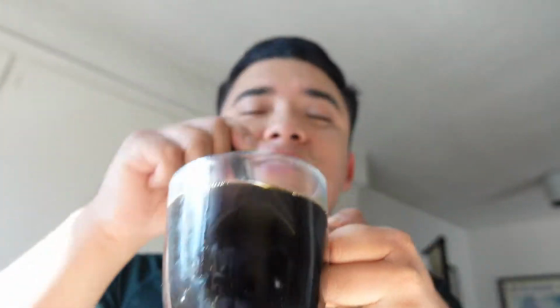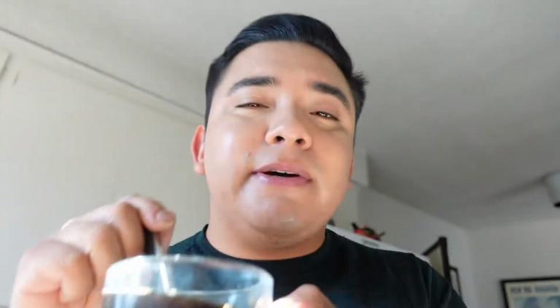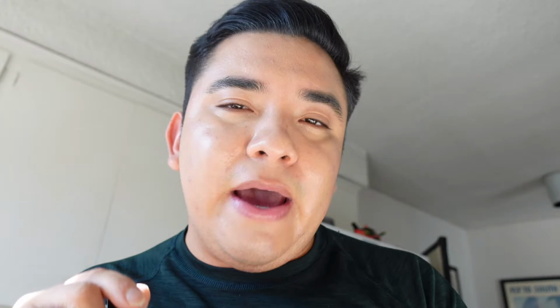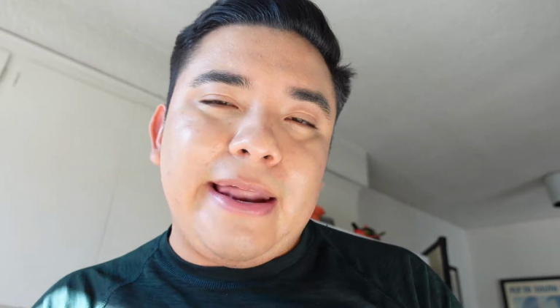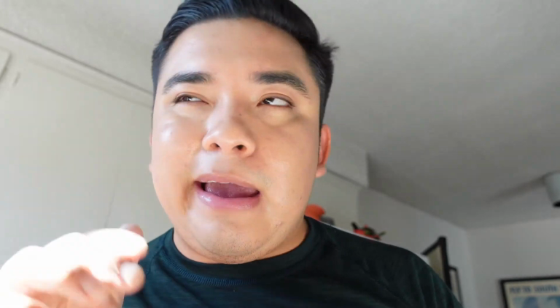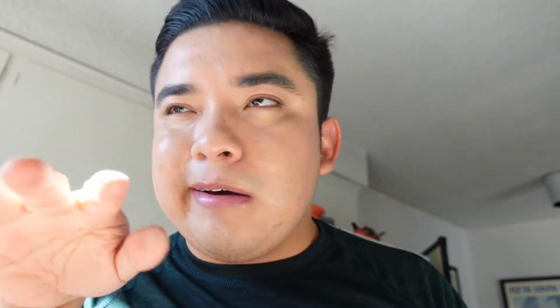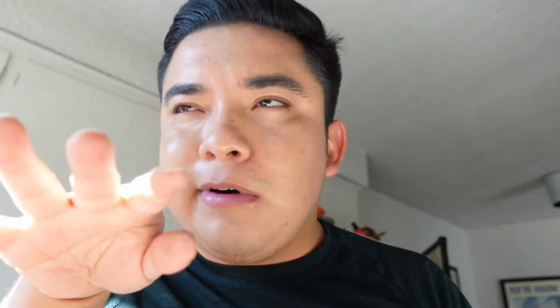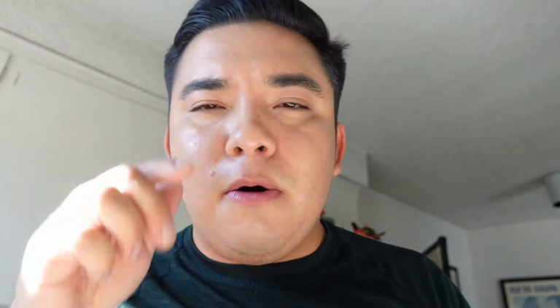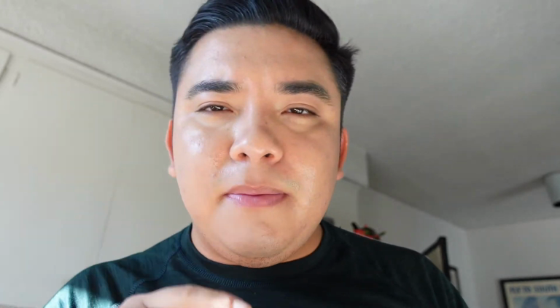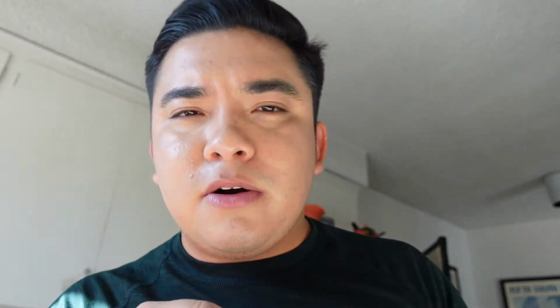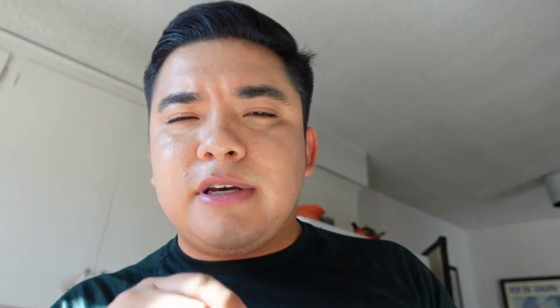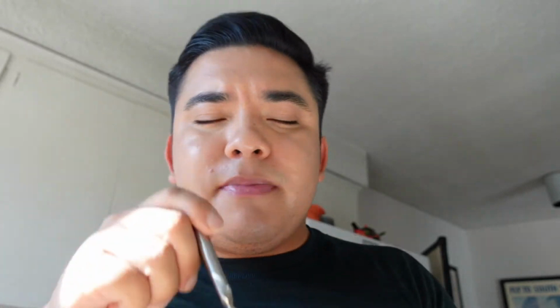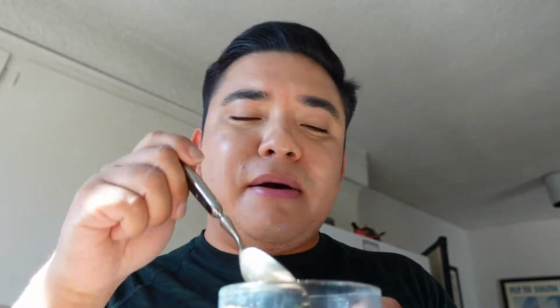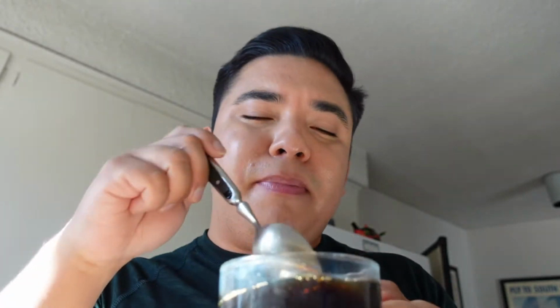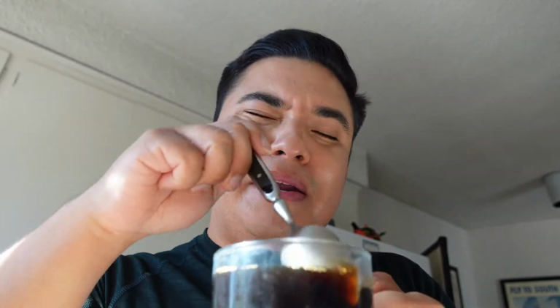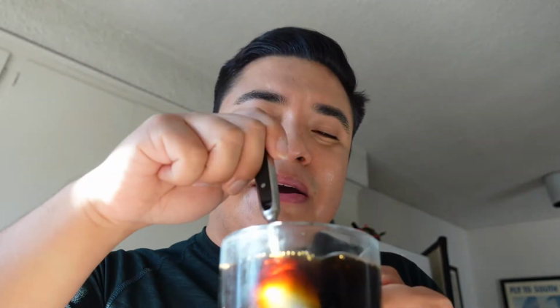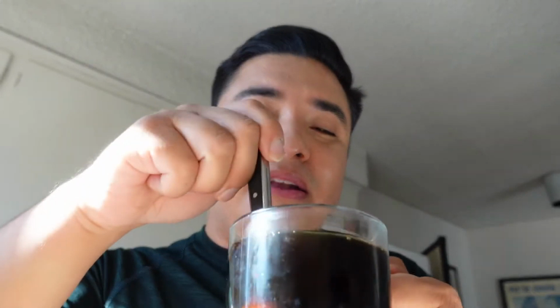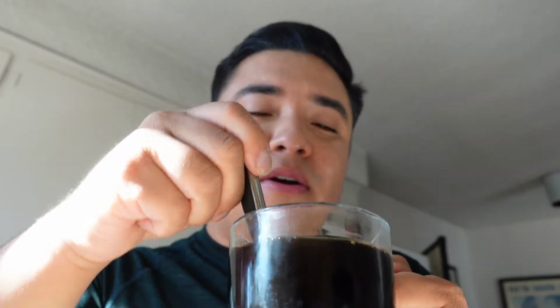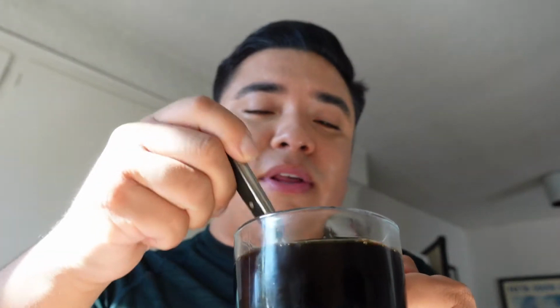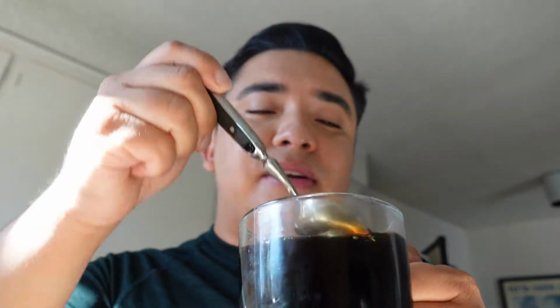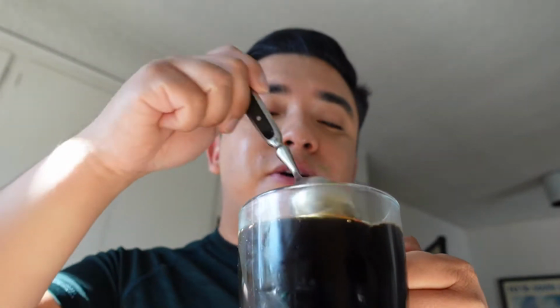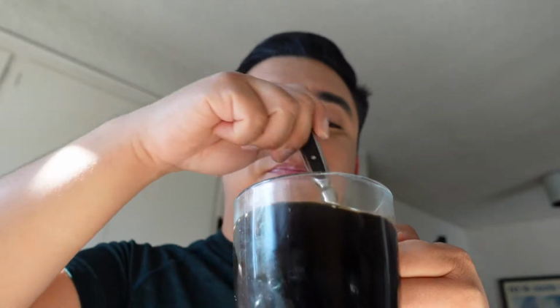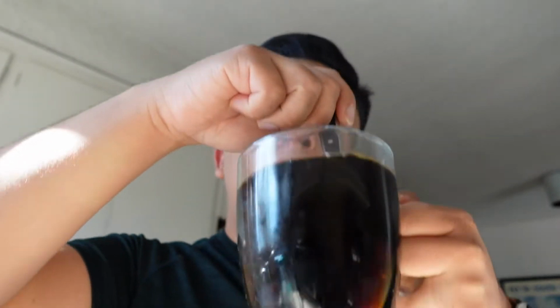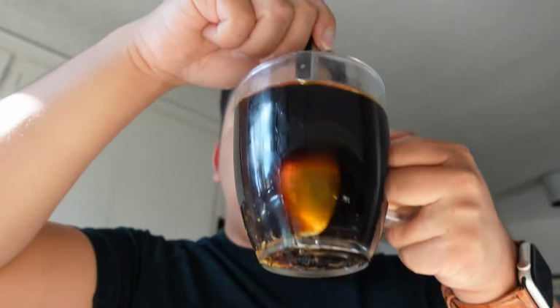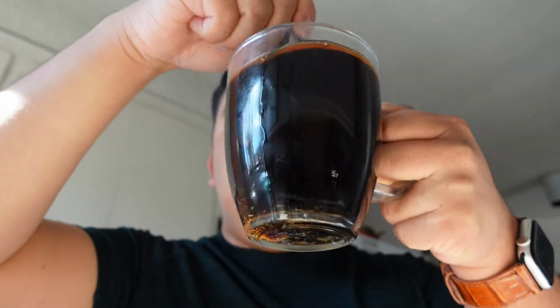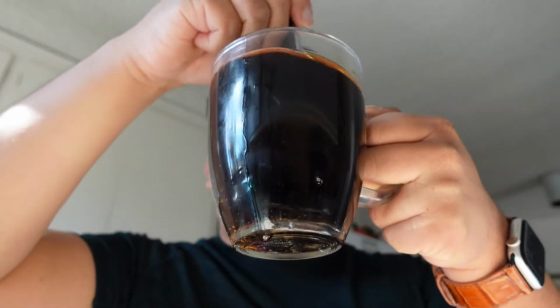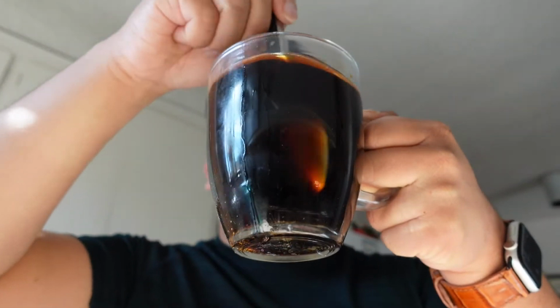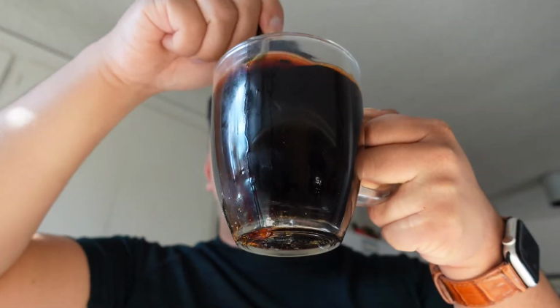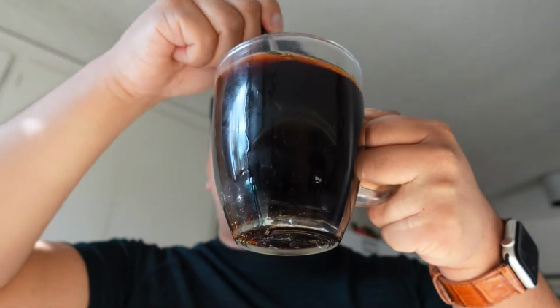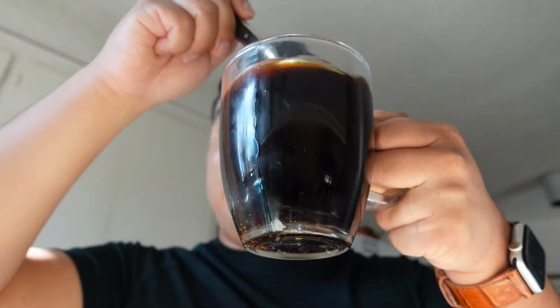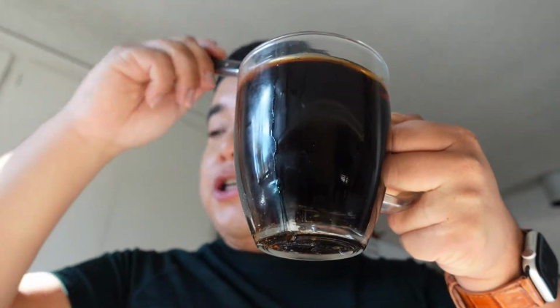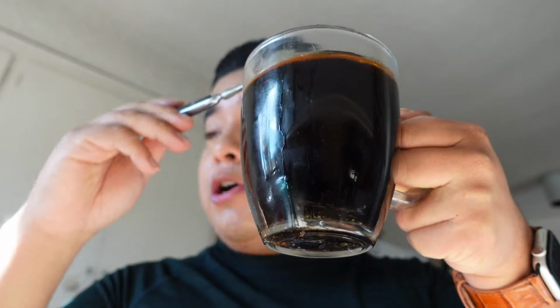Sometimes I add like almond milk or something, but not really. And this is my cup of joe.